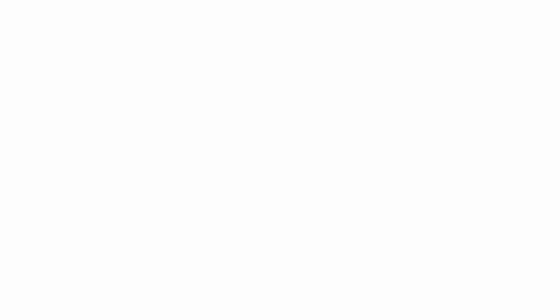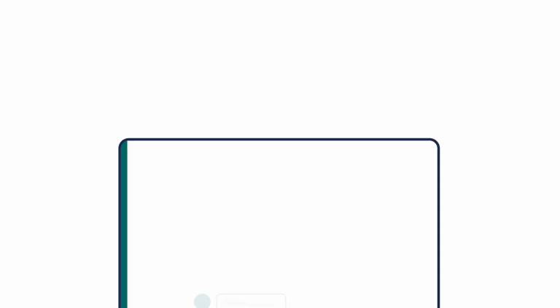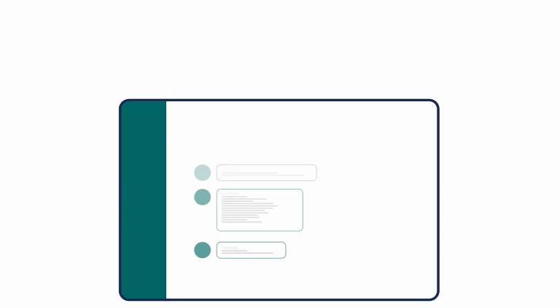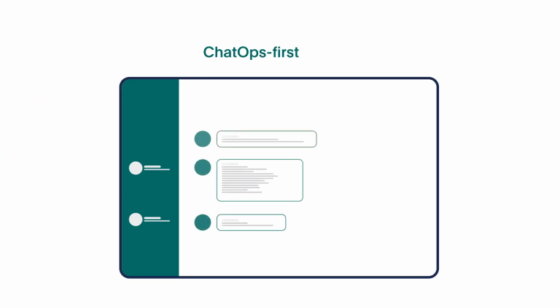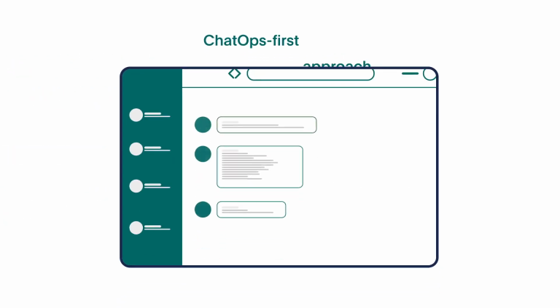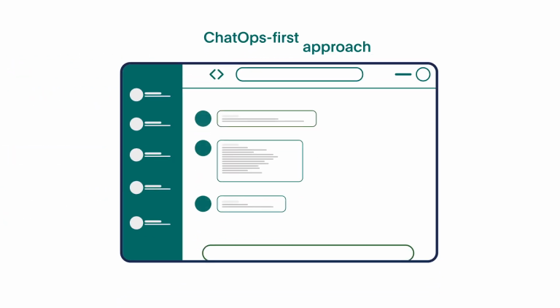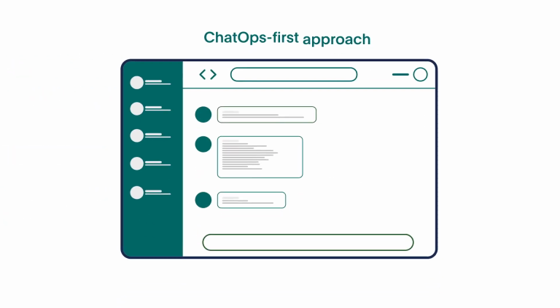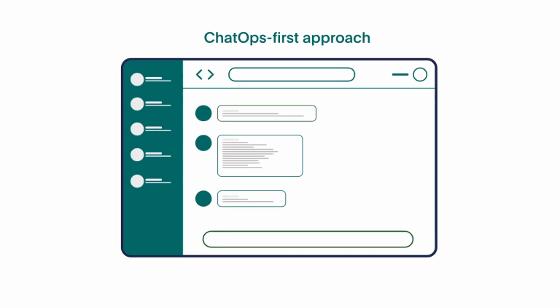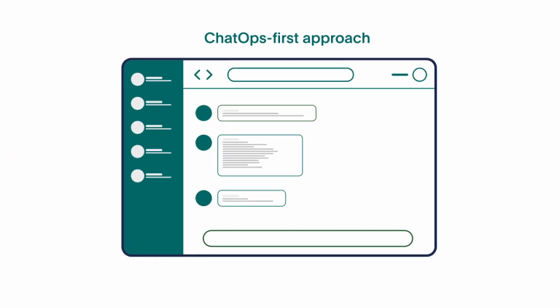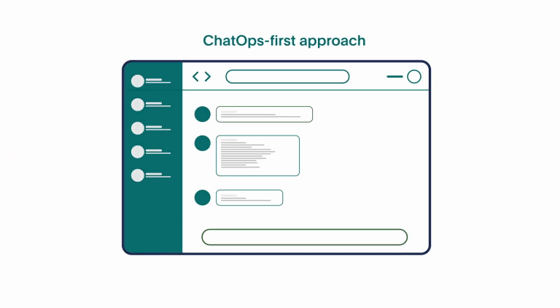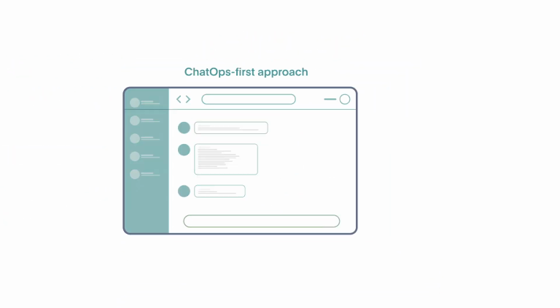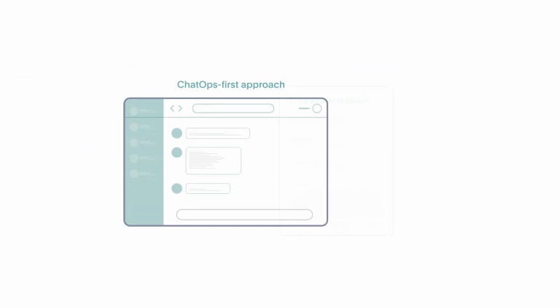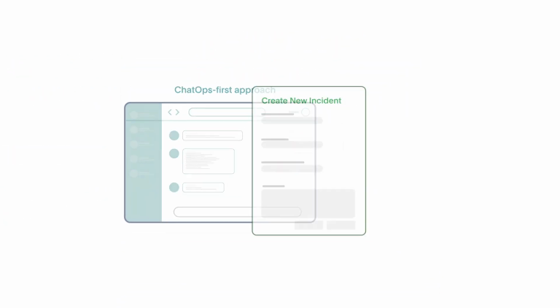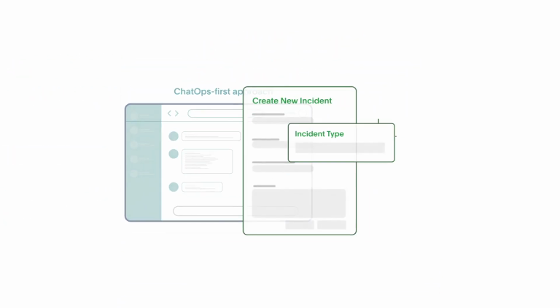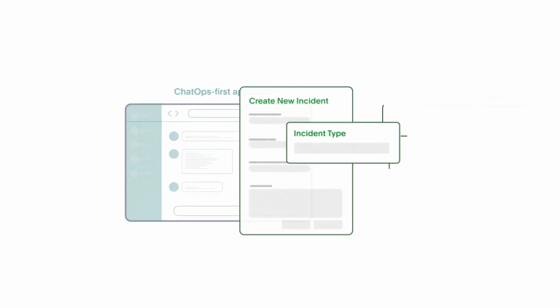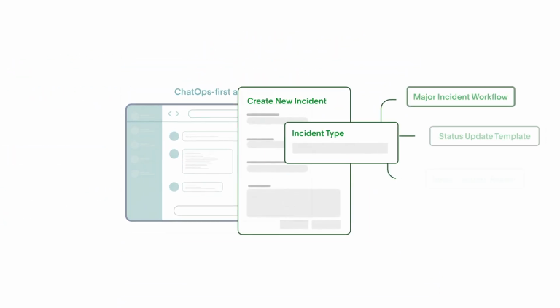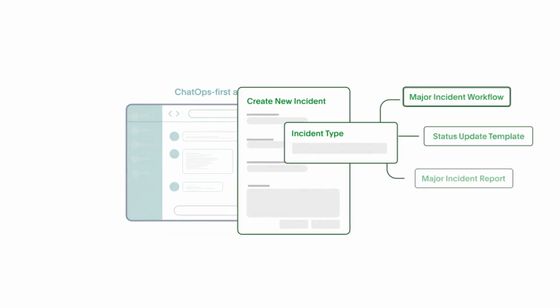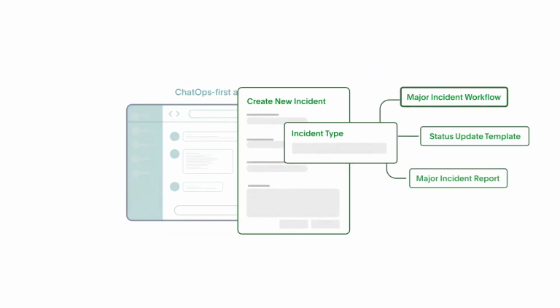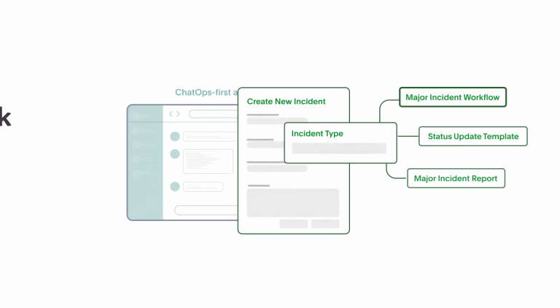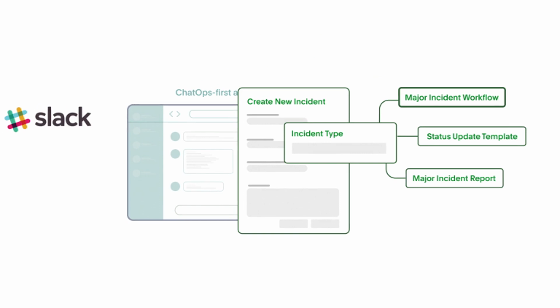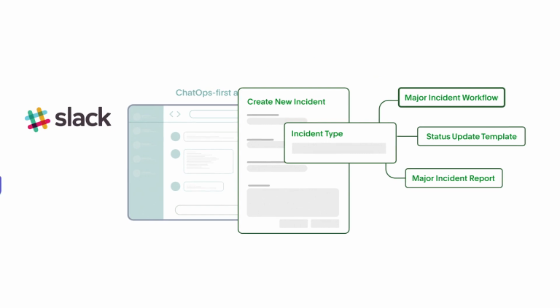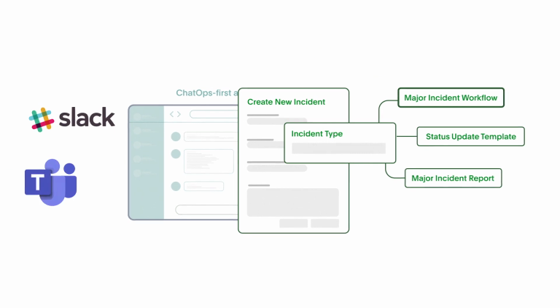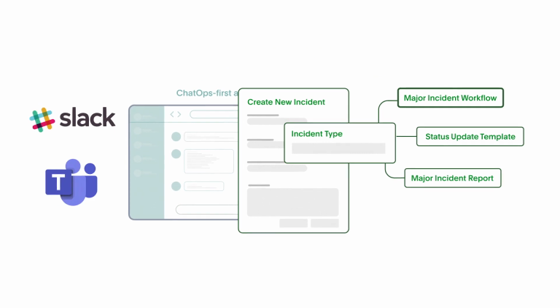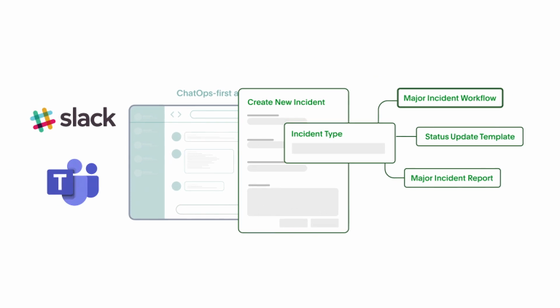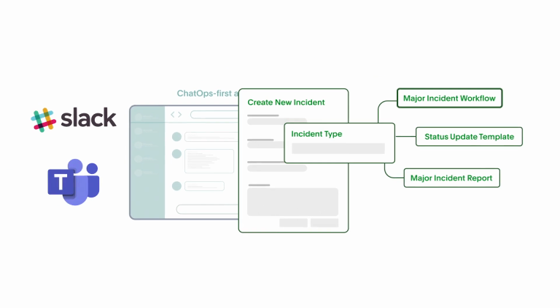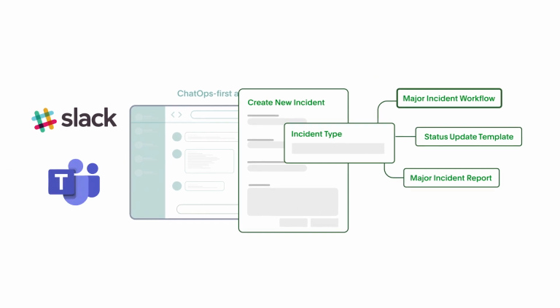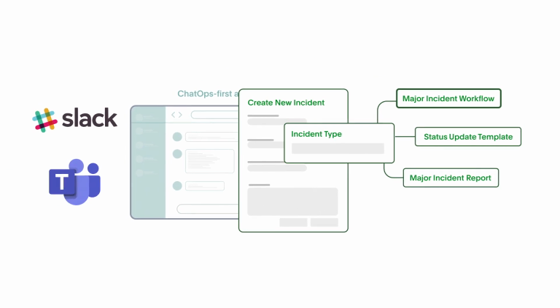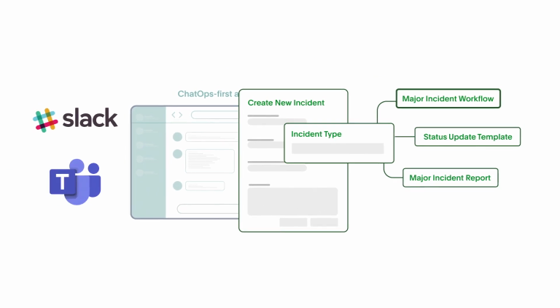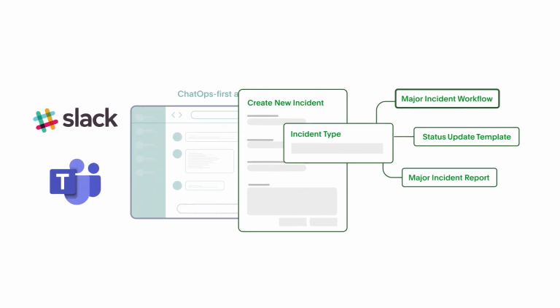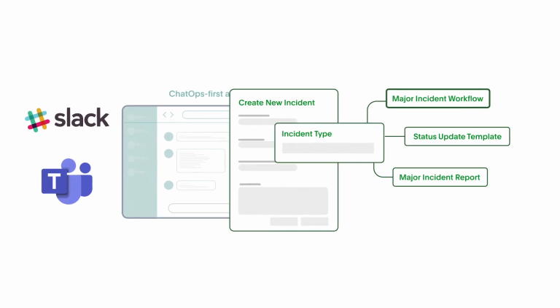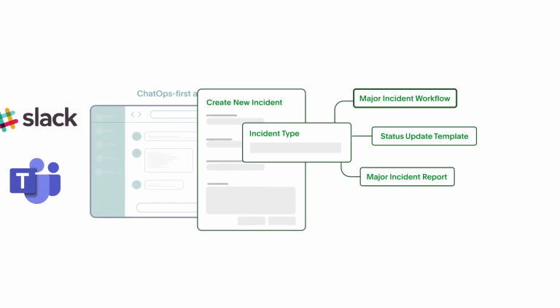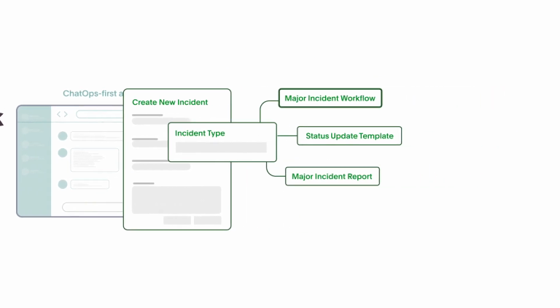Manage incidents from wherever you are, whether that's using Slack, Microsoft Teams, or your phone.